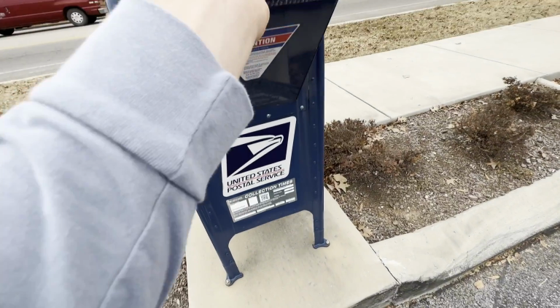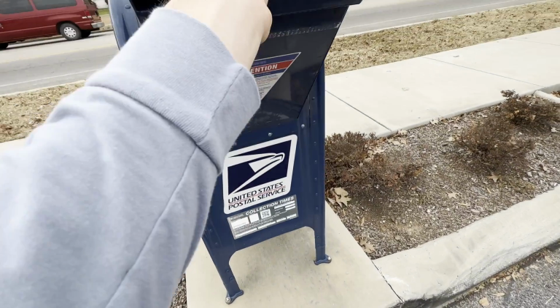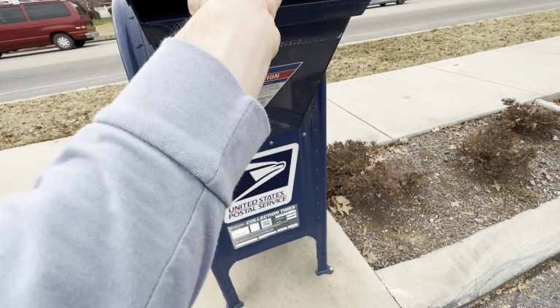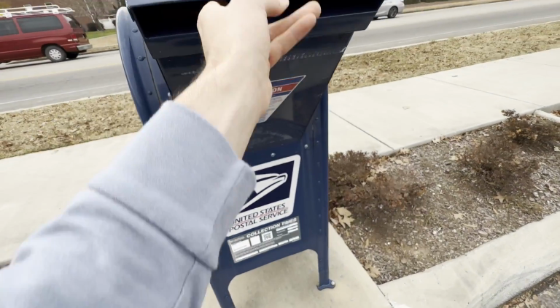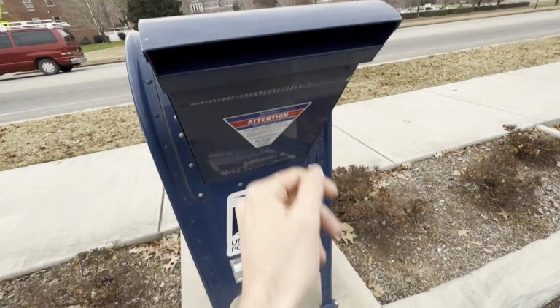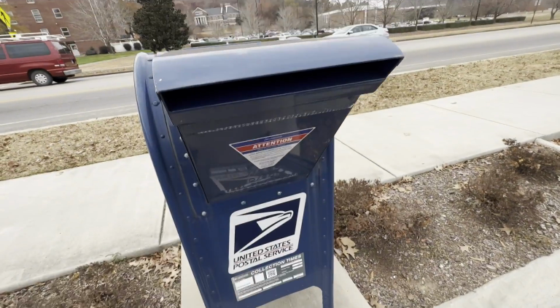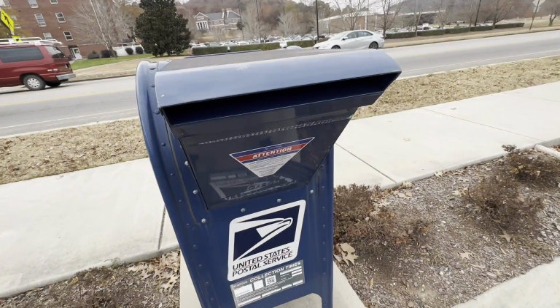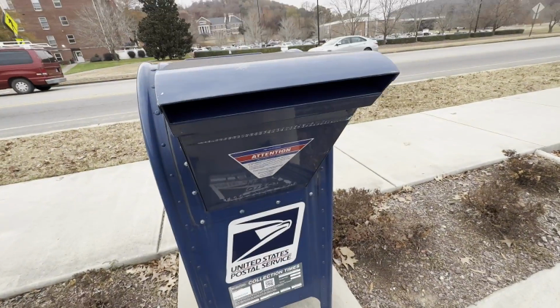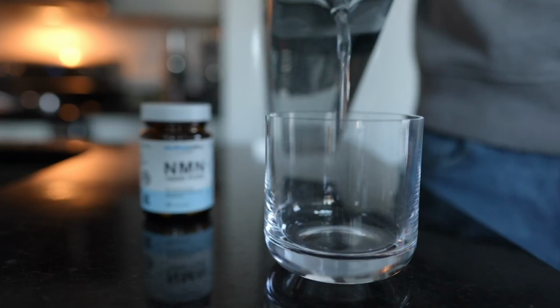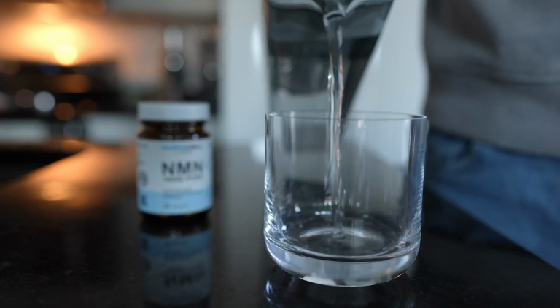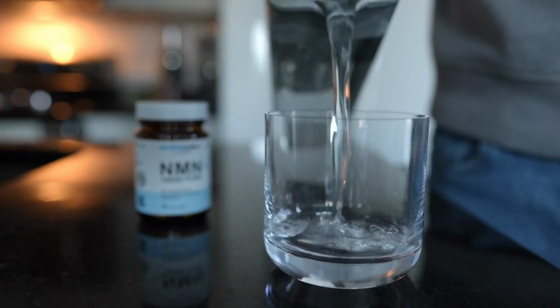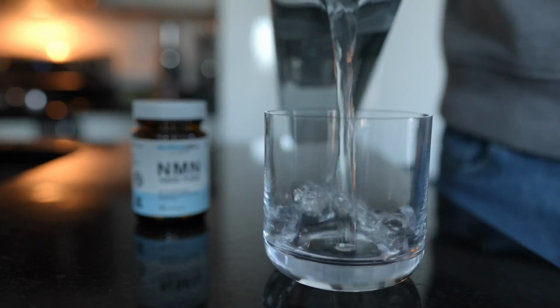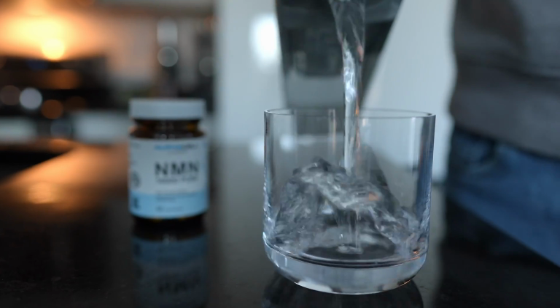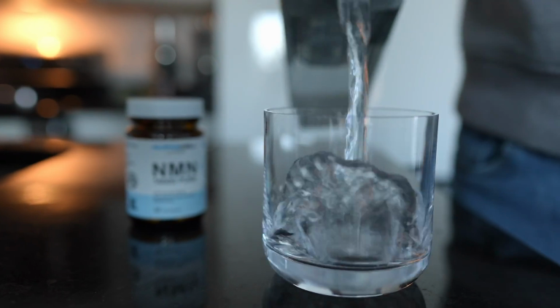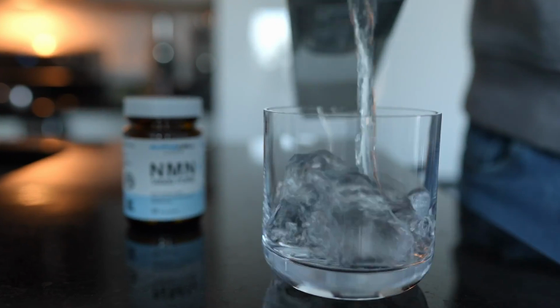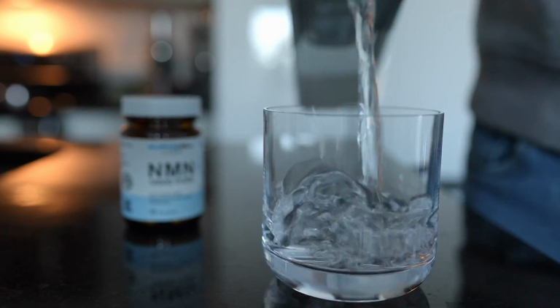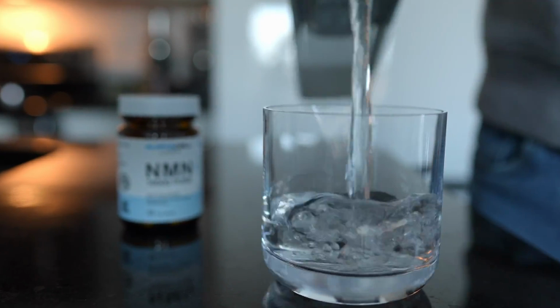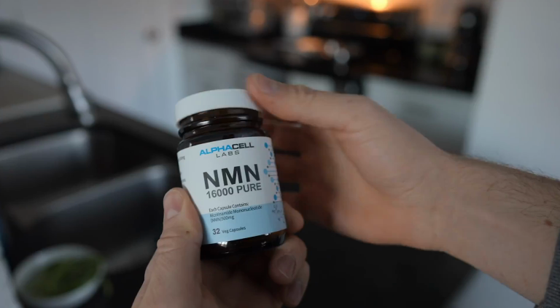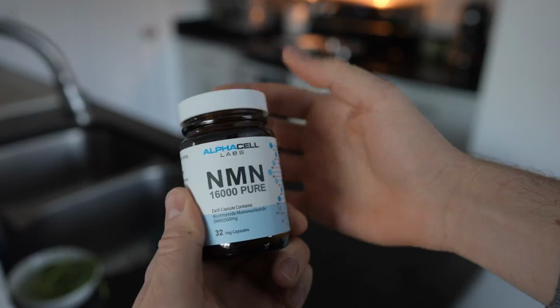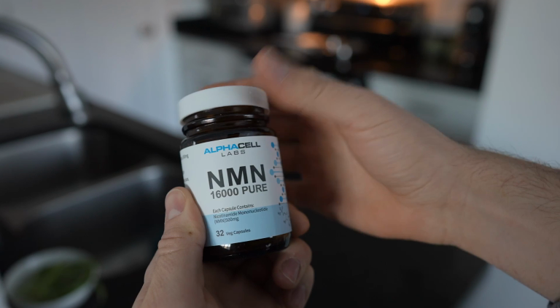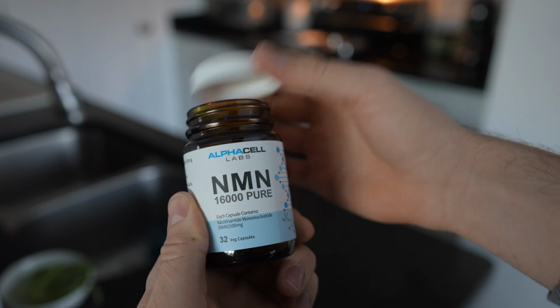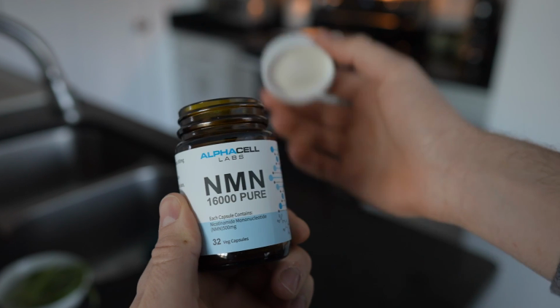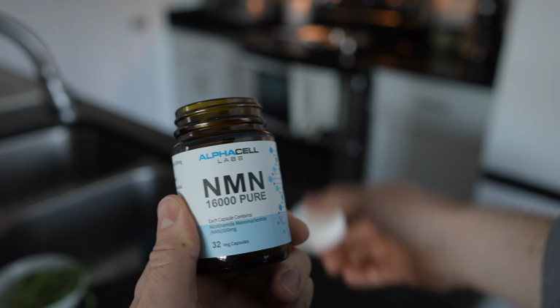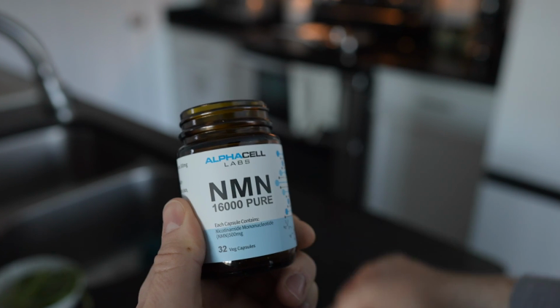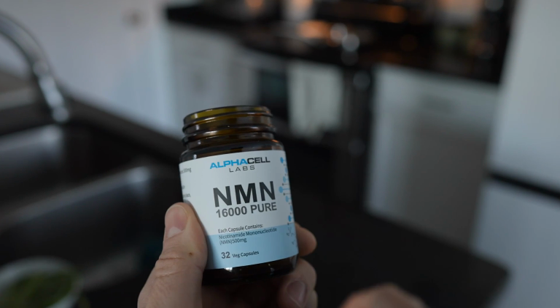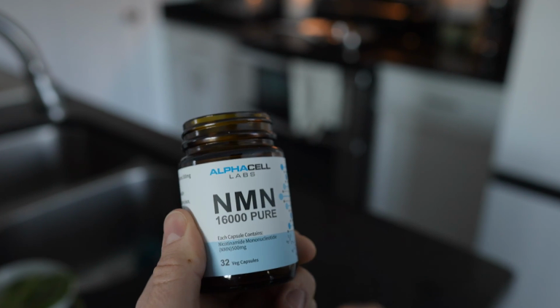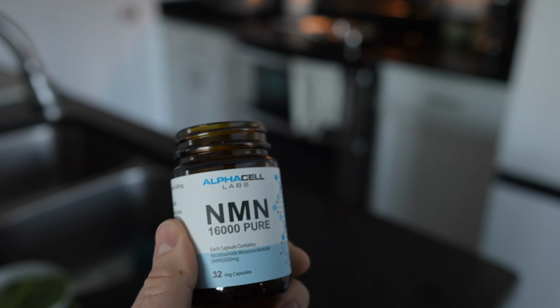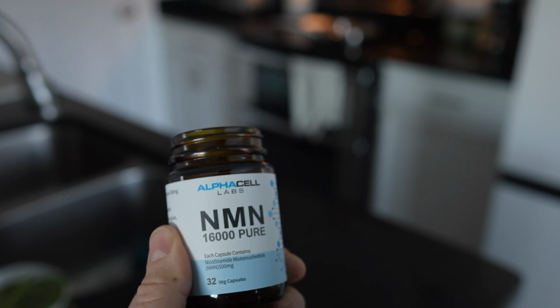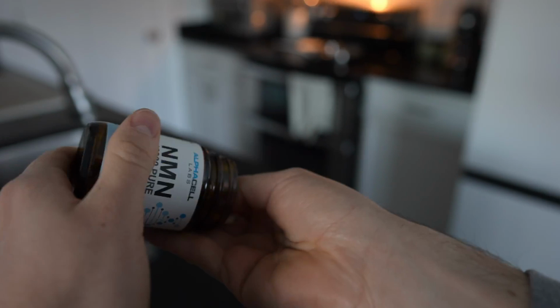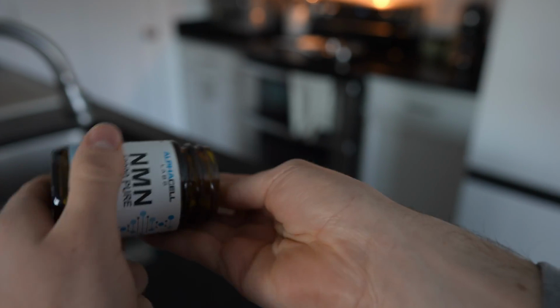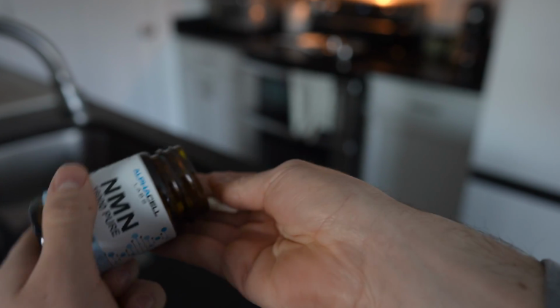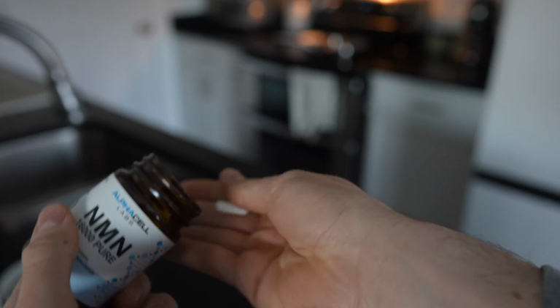Now that I had my baseline NAD+ test done, it was time to start taking NMN.